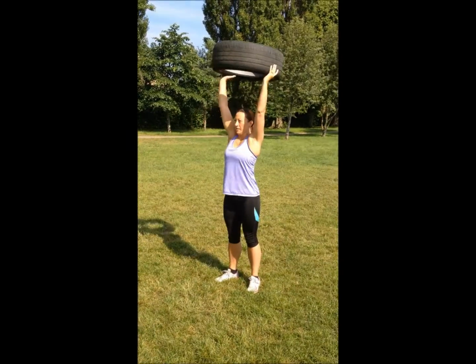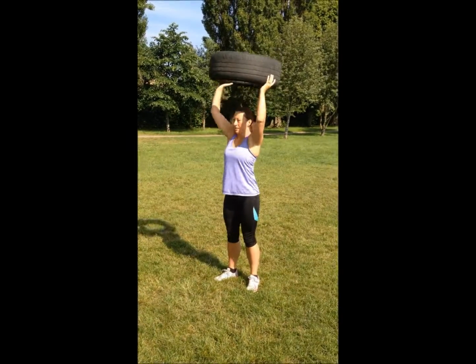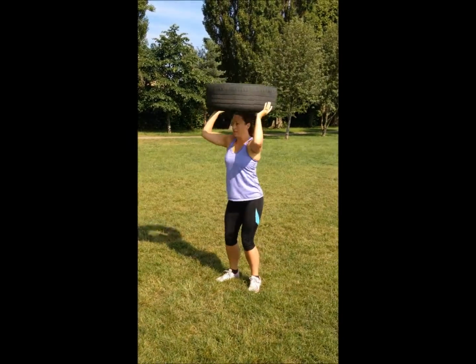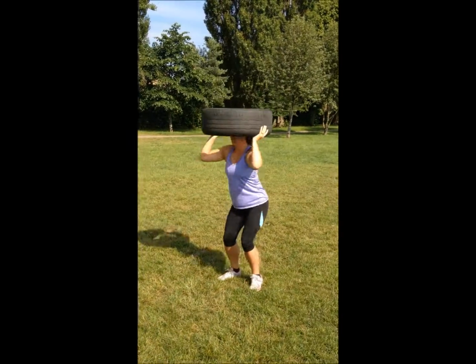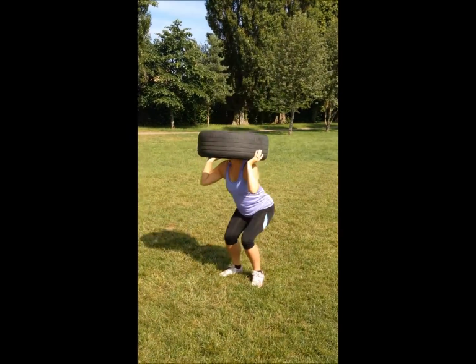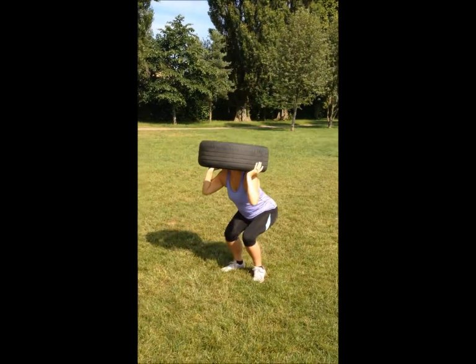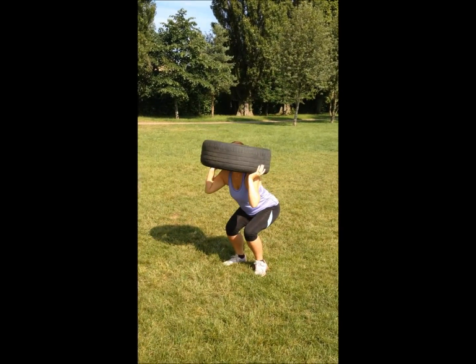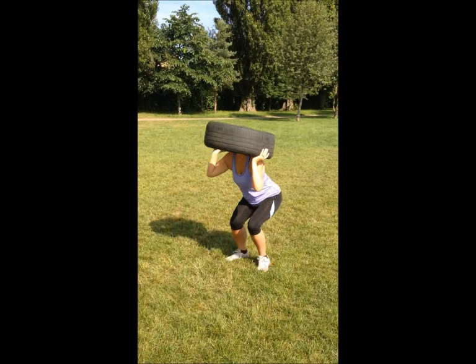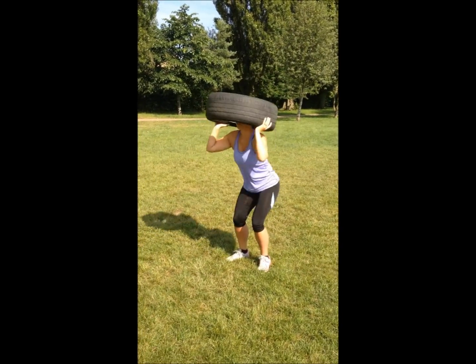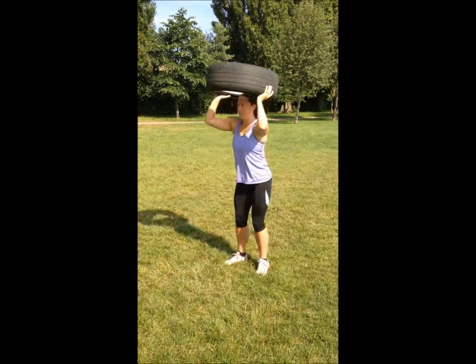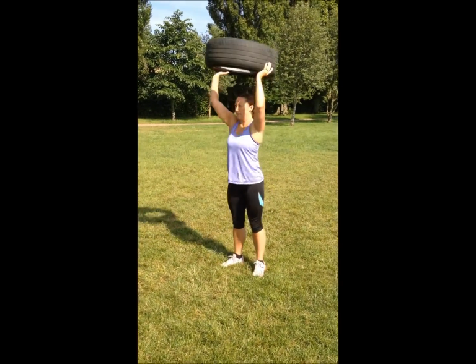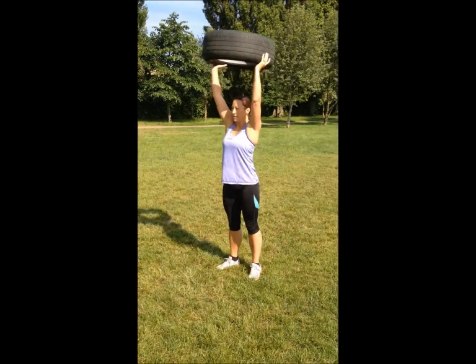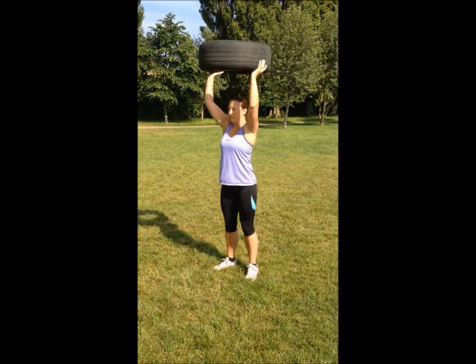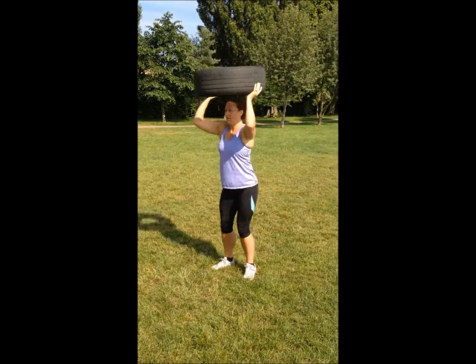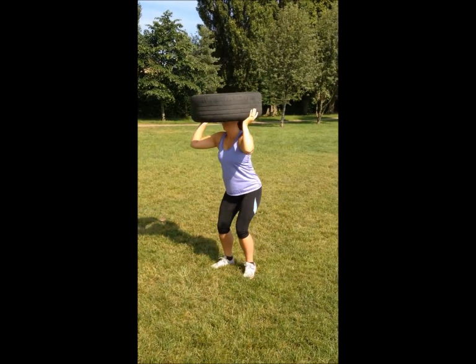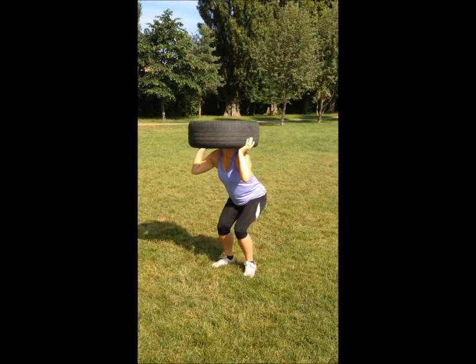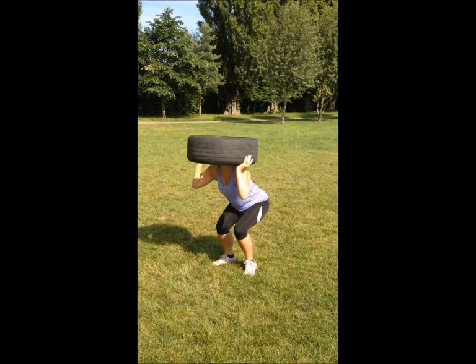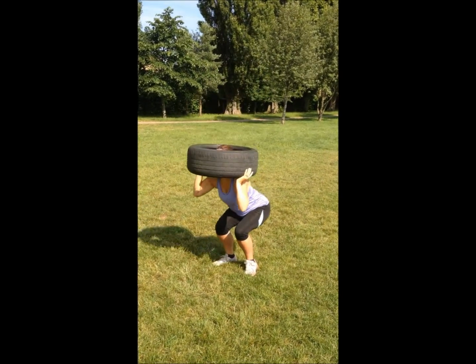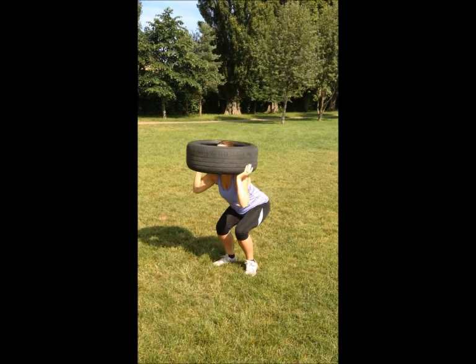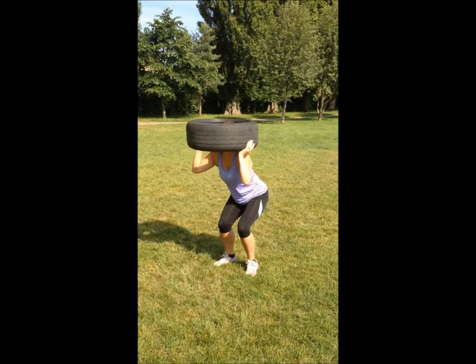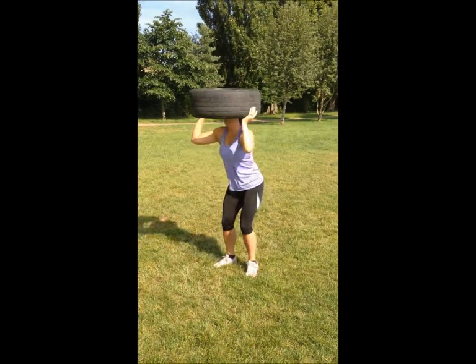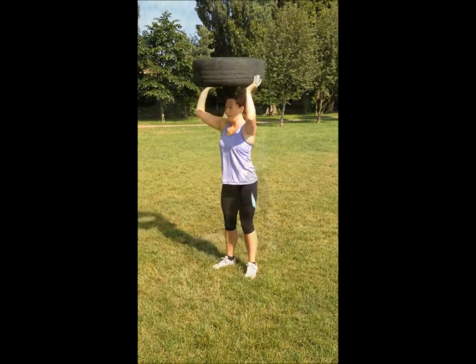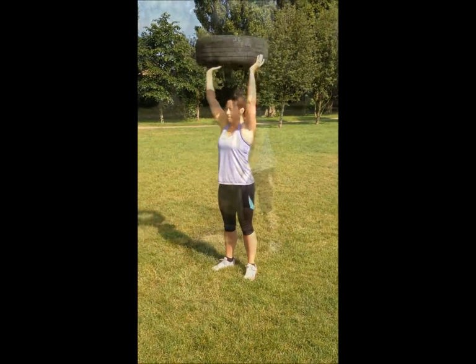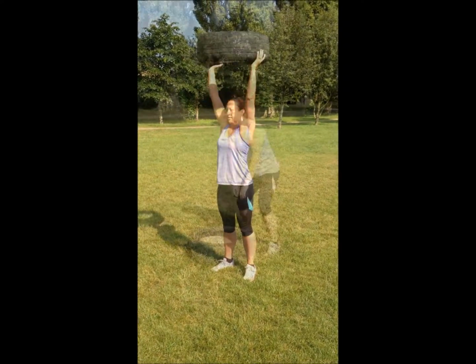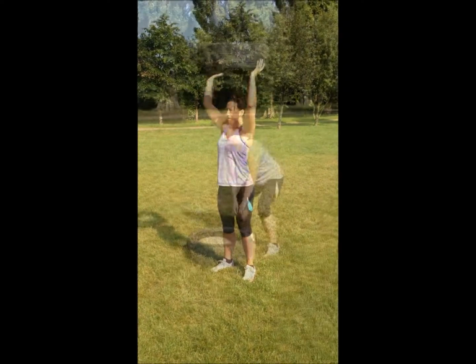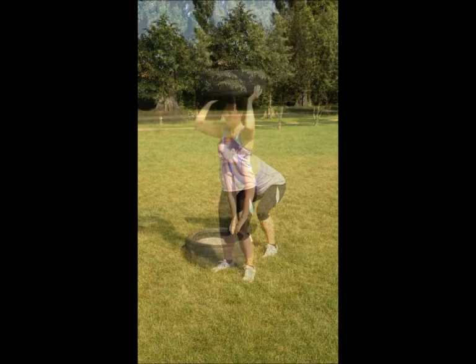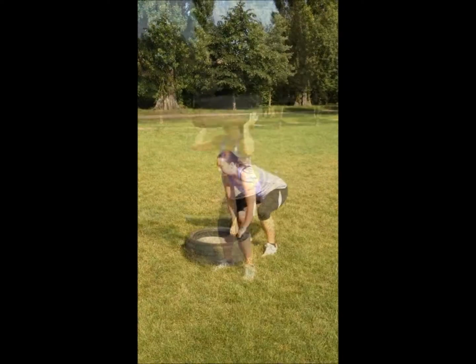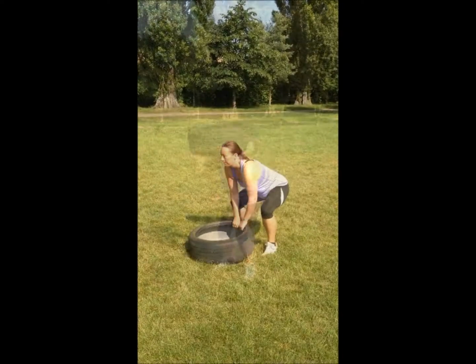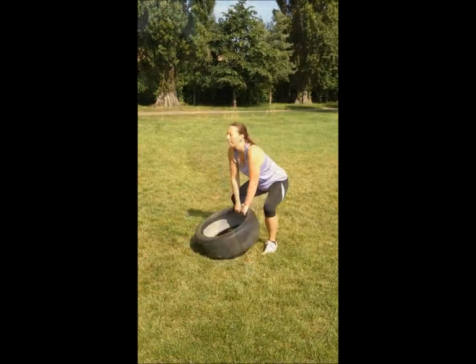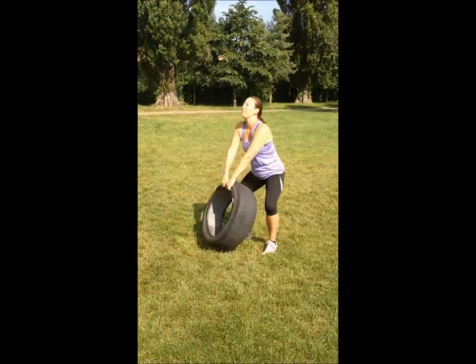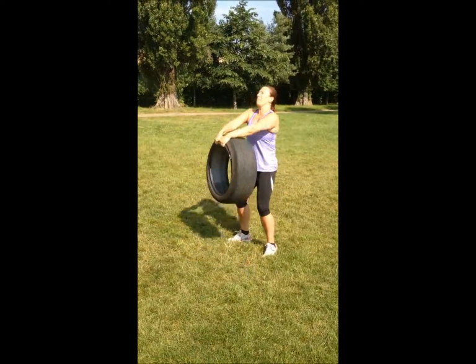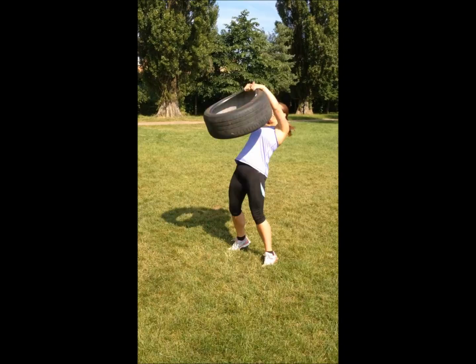Good work. Nice deep squat. Press up overhead. Excellent. One and away you go.